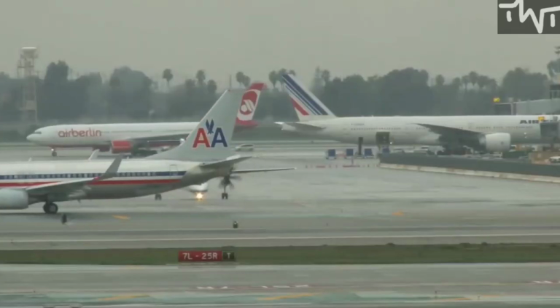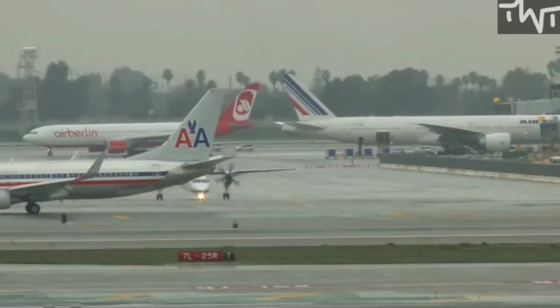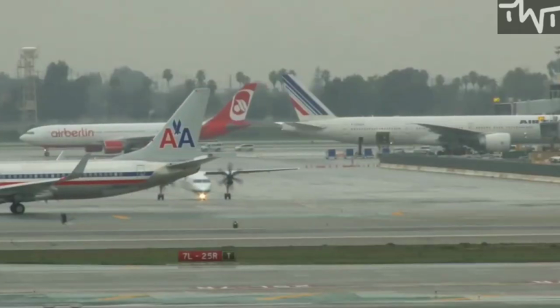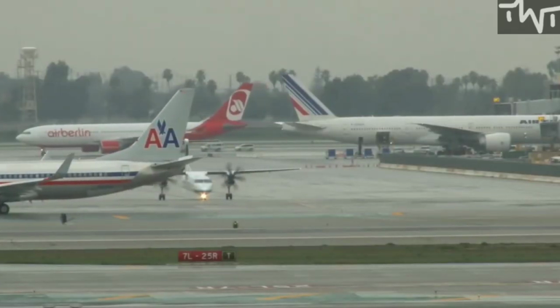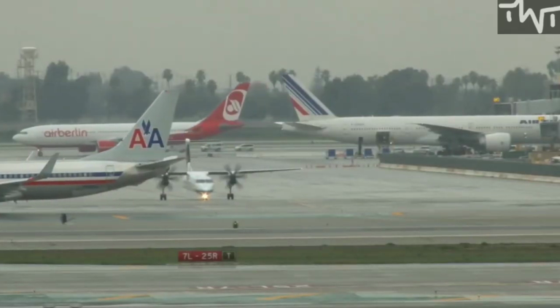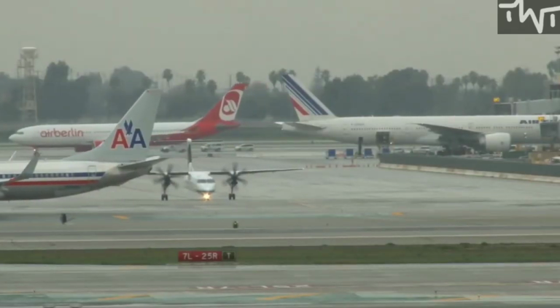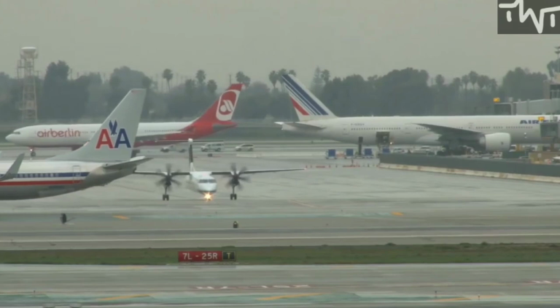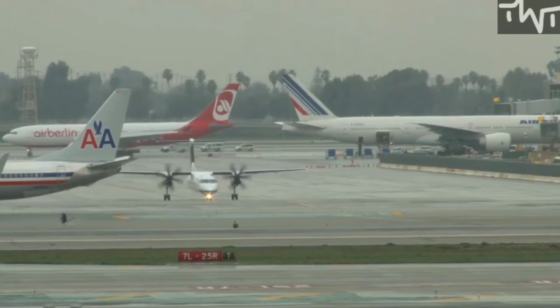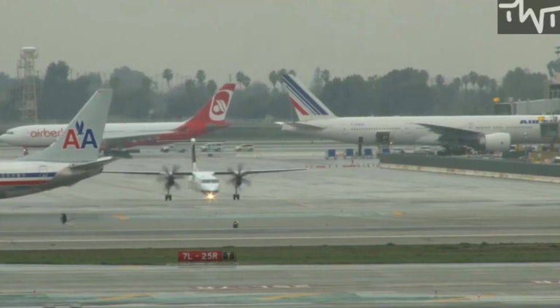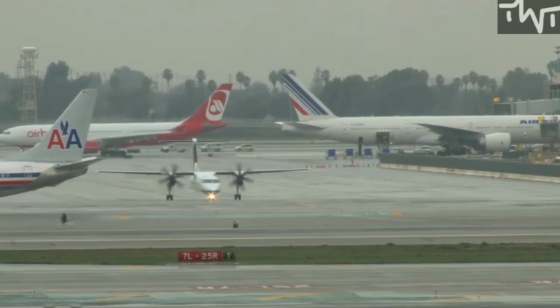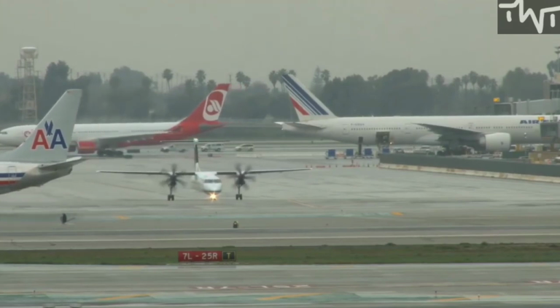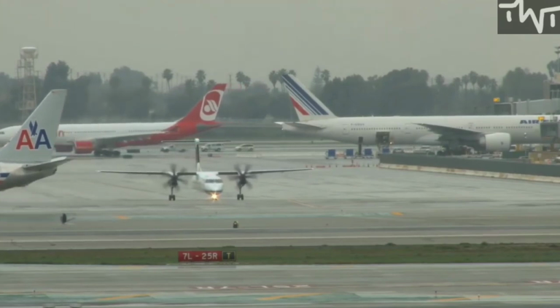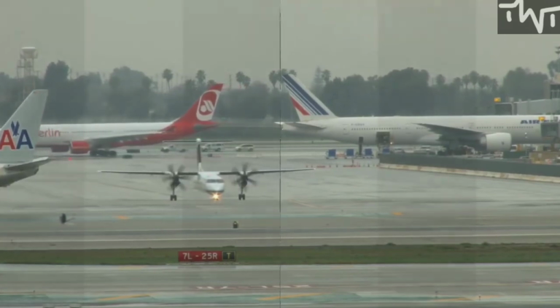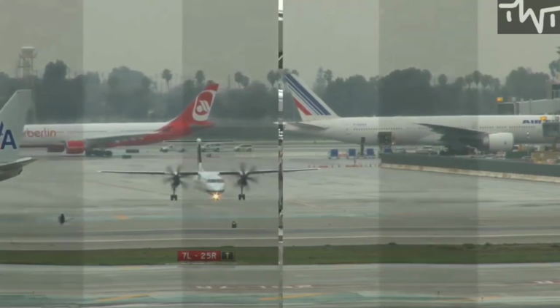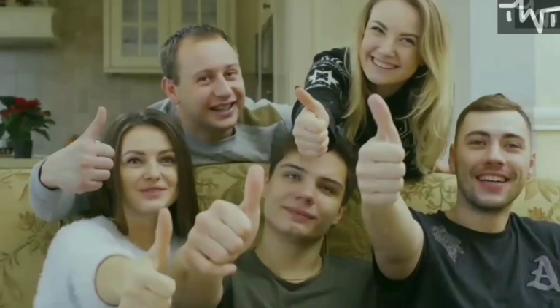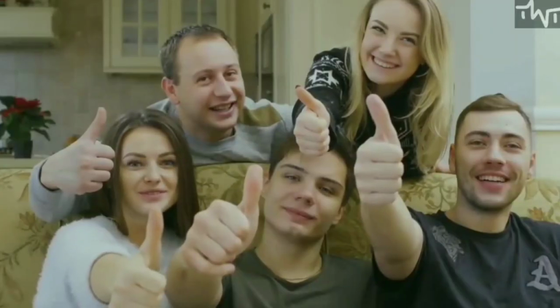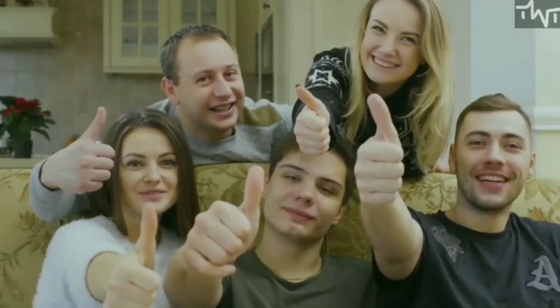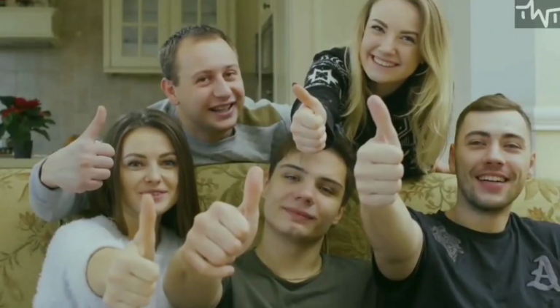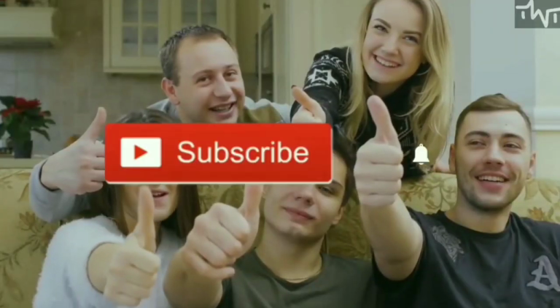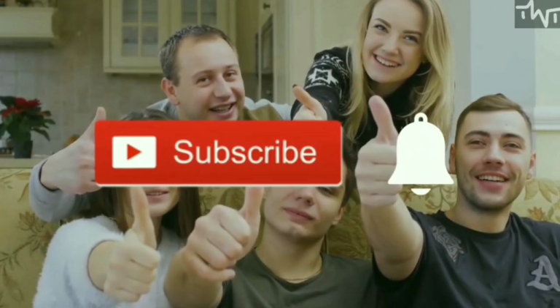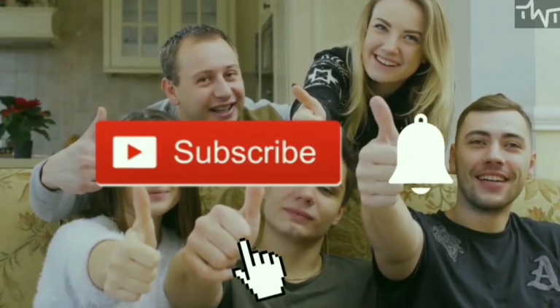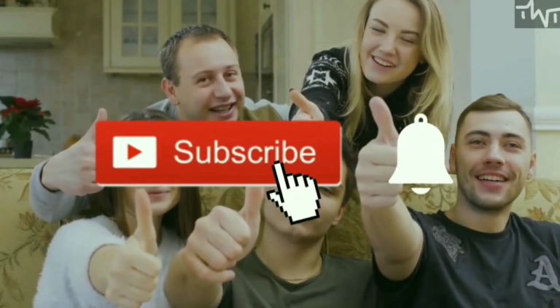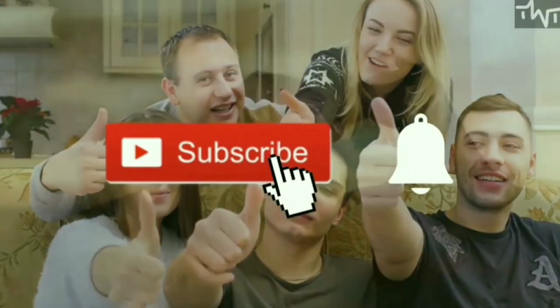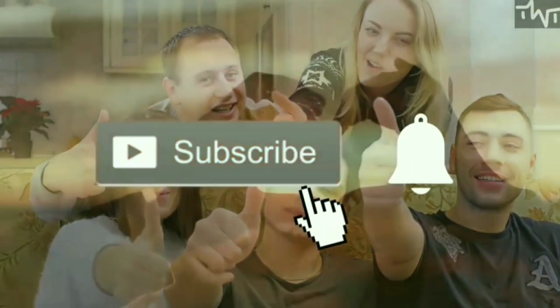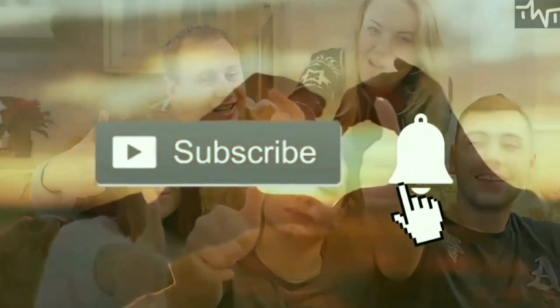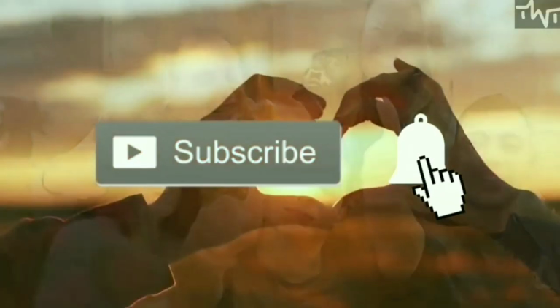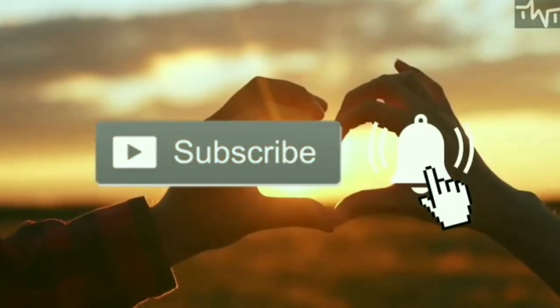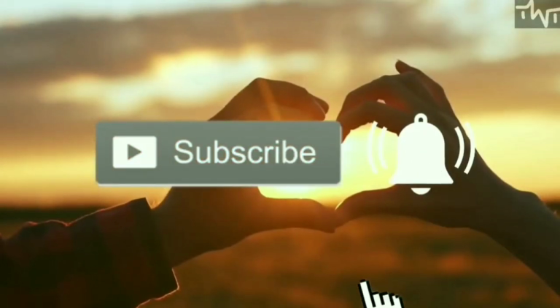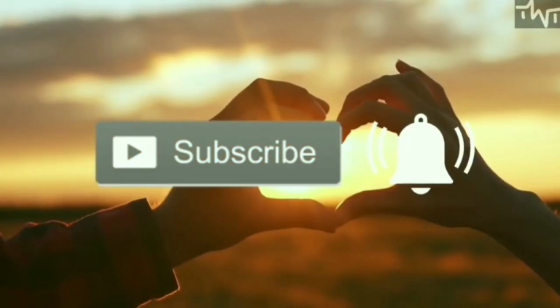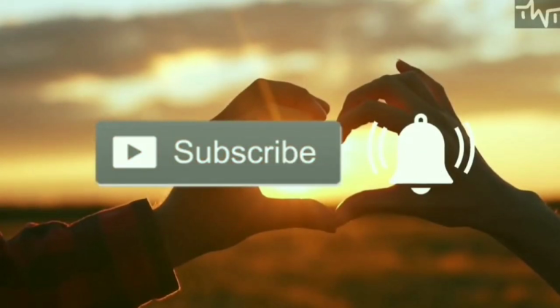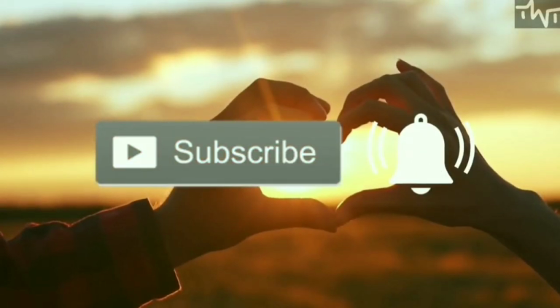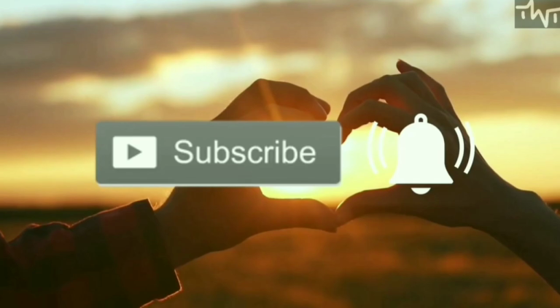Hopefully this video will prove informative to you, and for more informative videos like this, press the subscribe button.